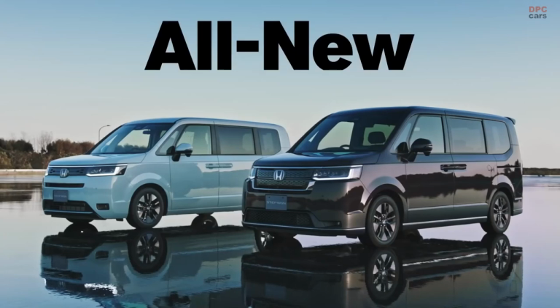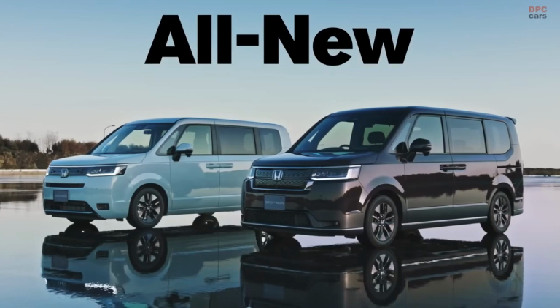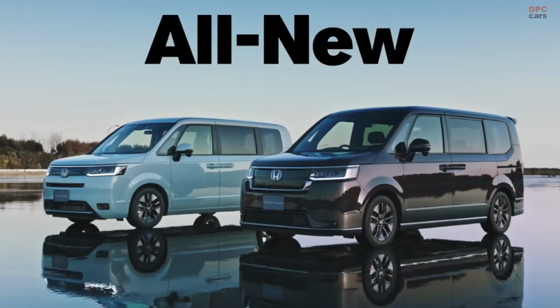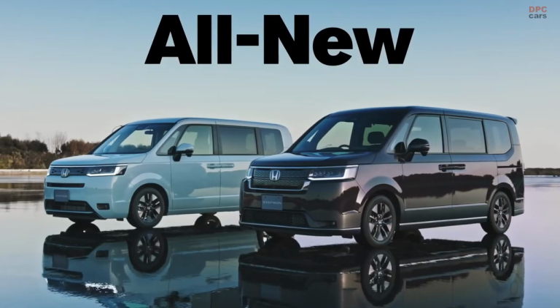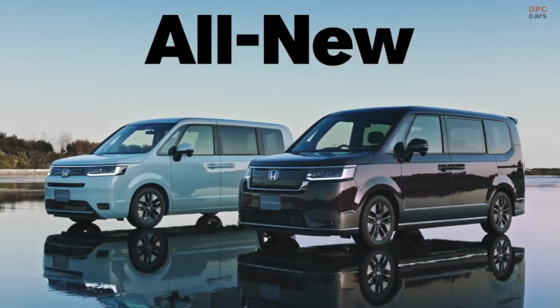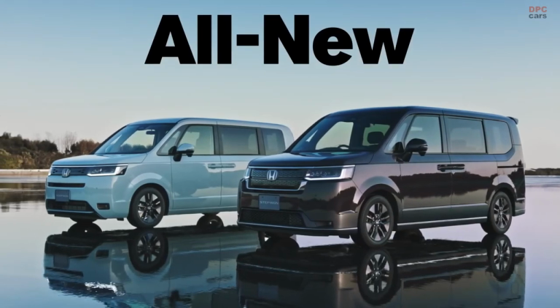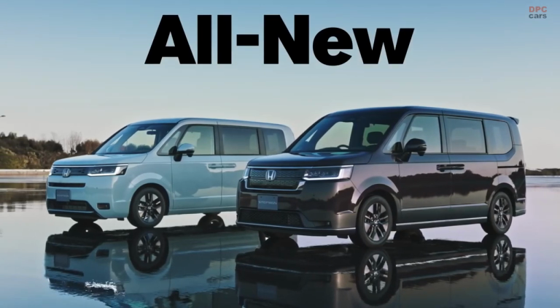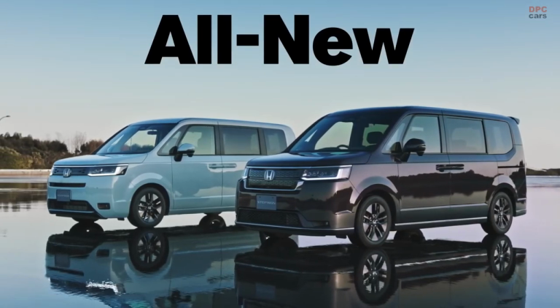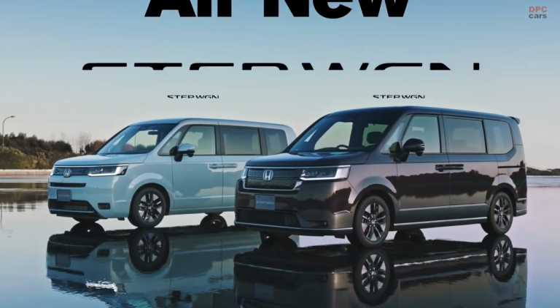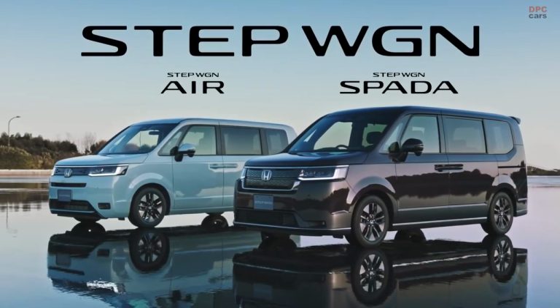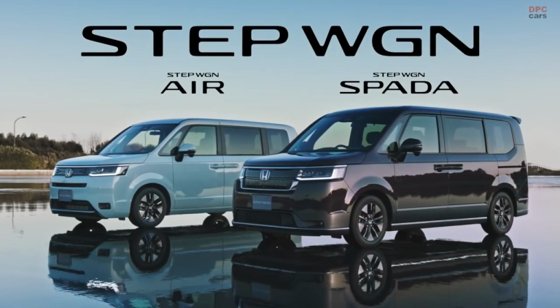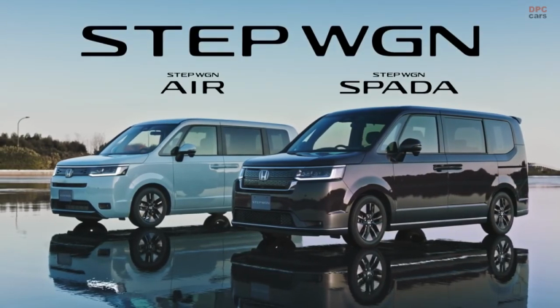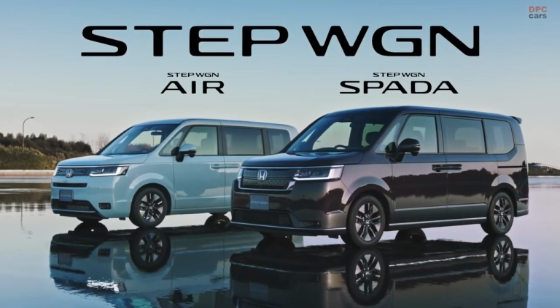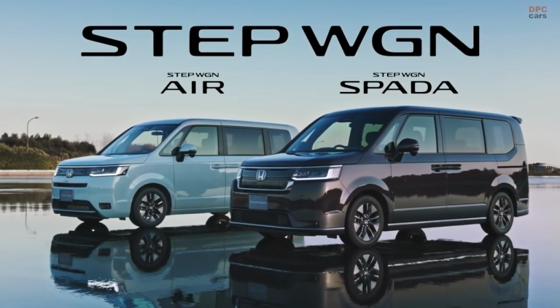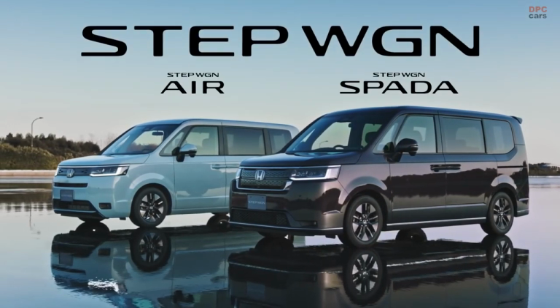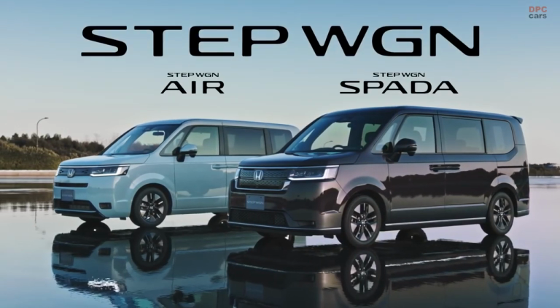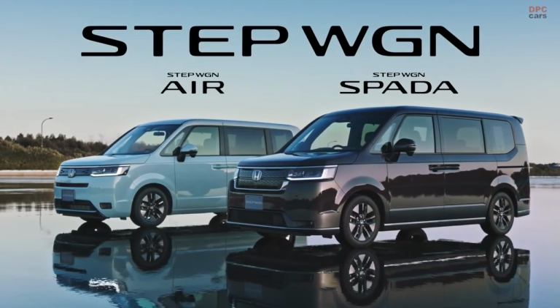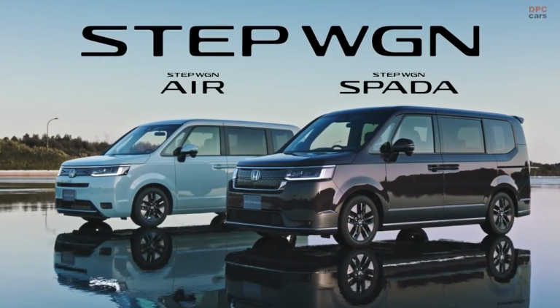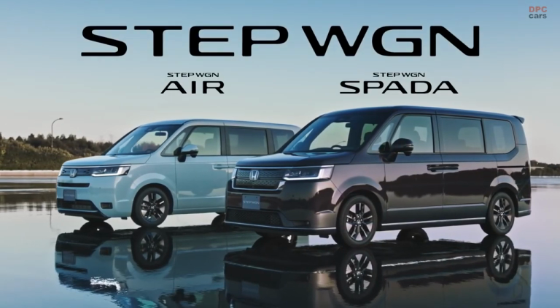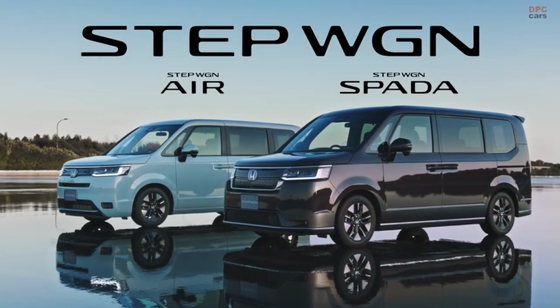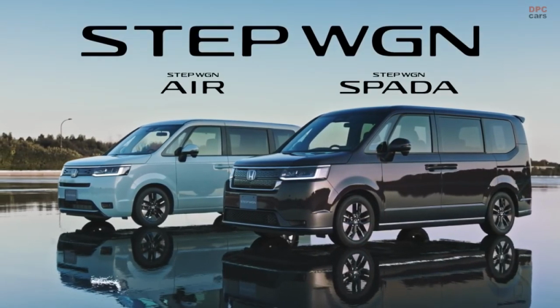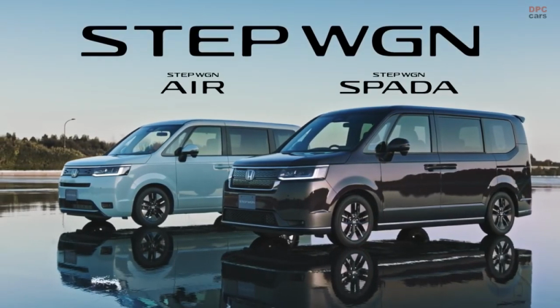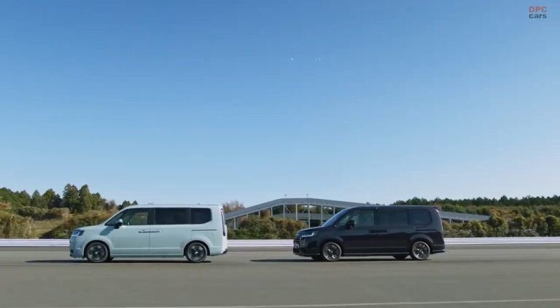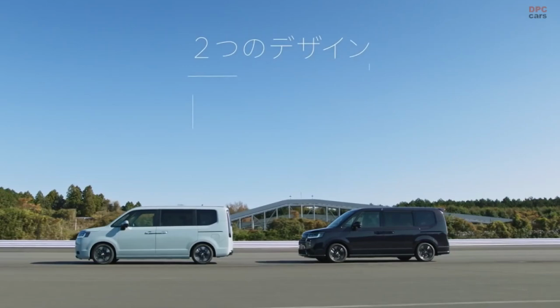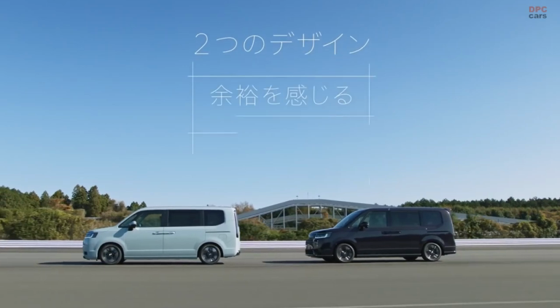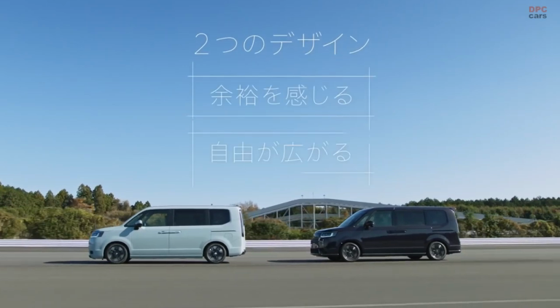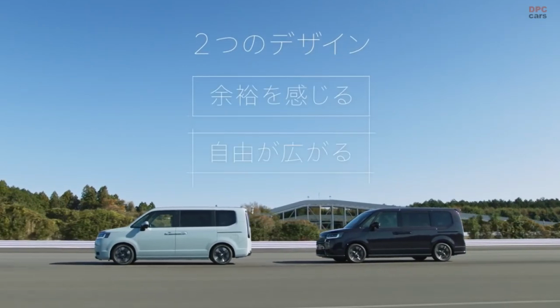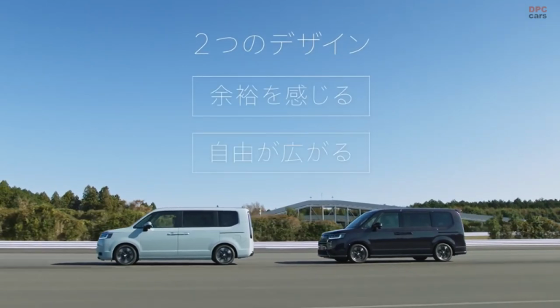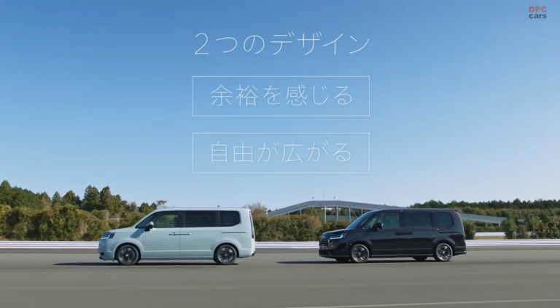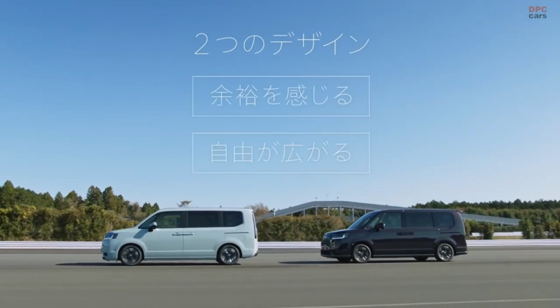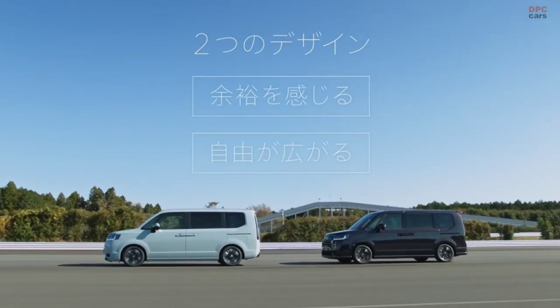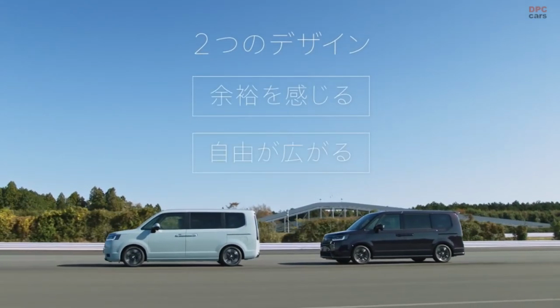There are three model lines offered for the 2022 Stepwagon: namely the Air, the Spada, and the Spada Premium line.